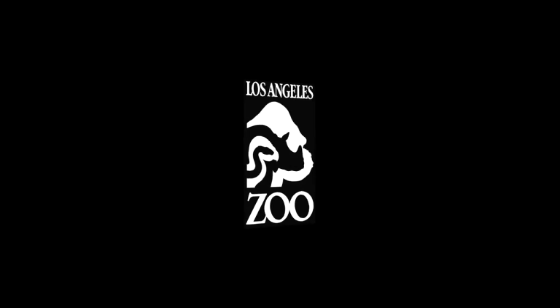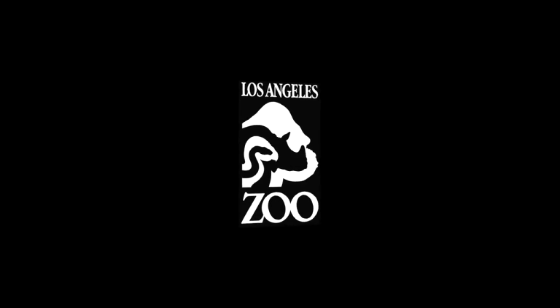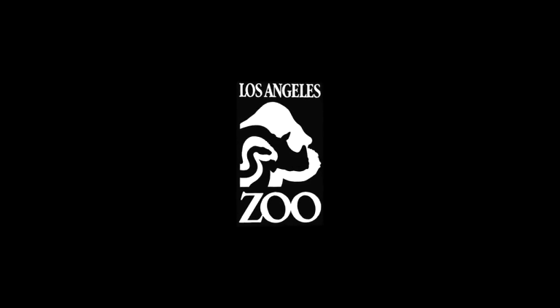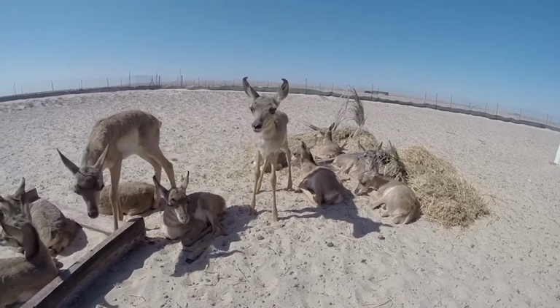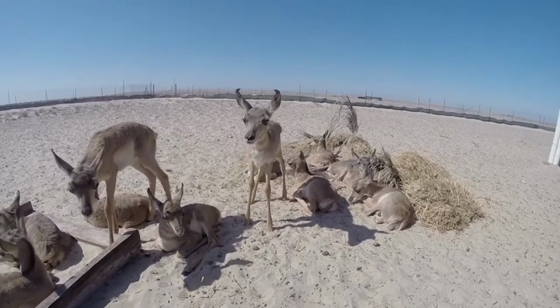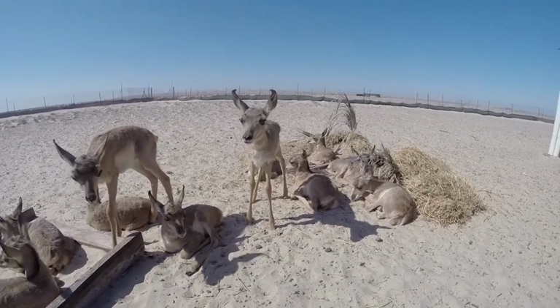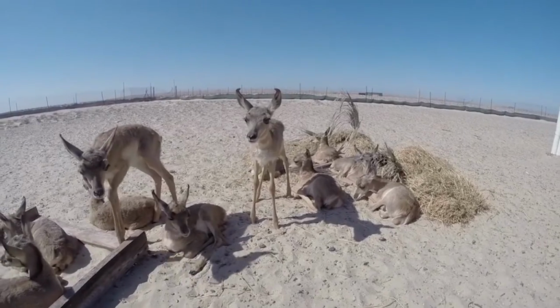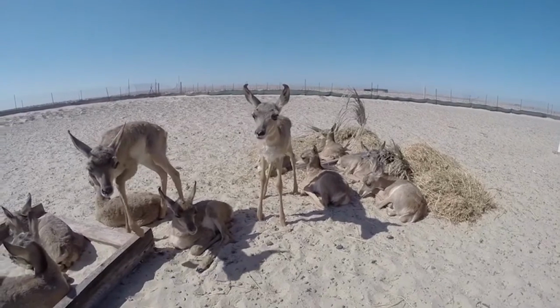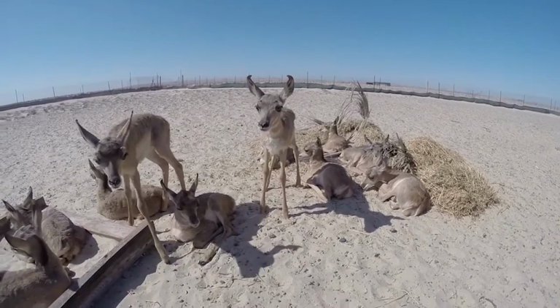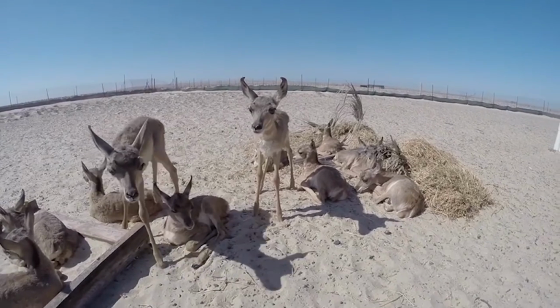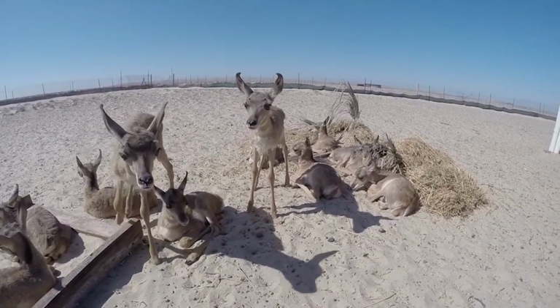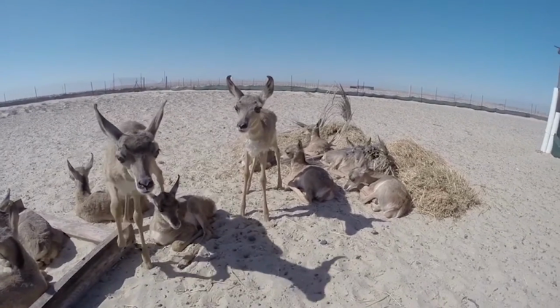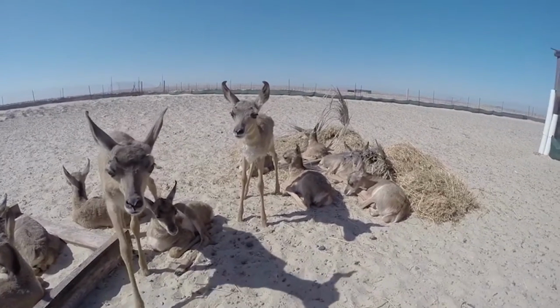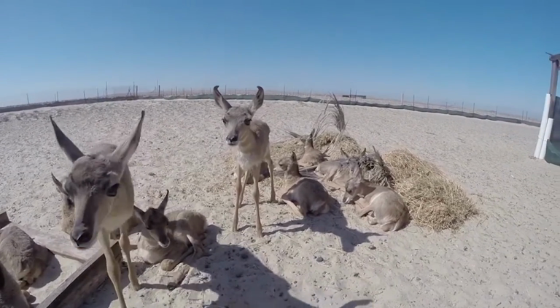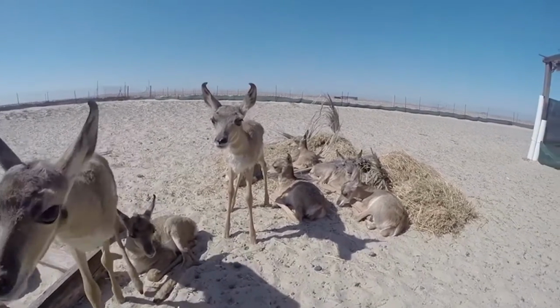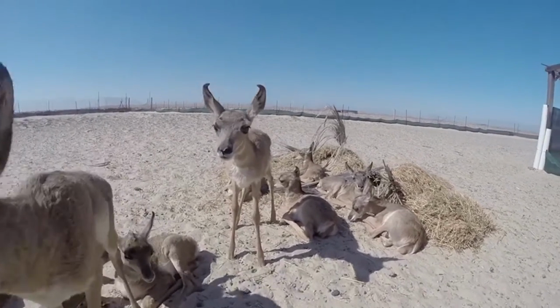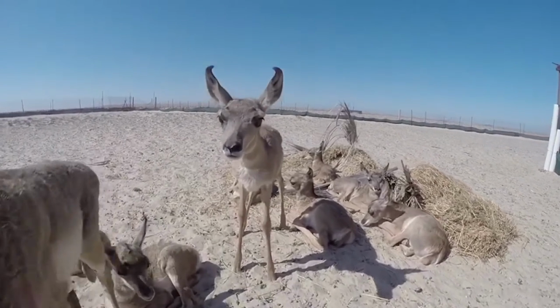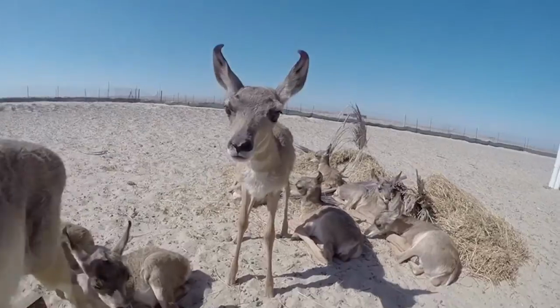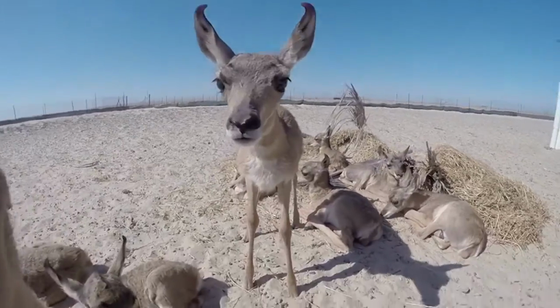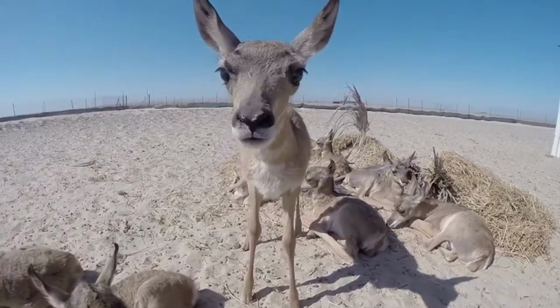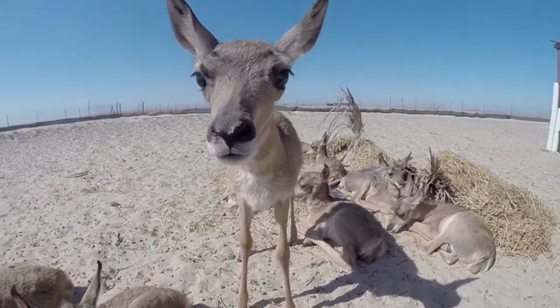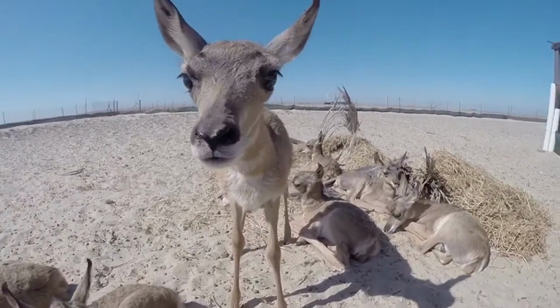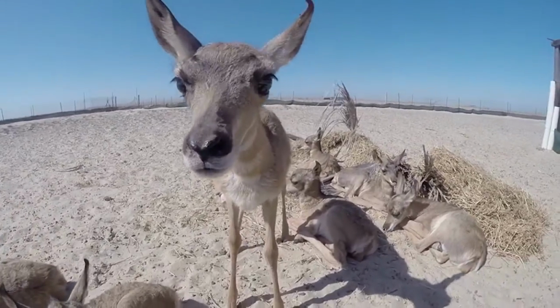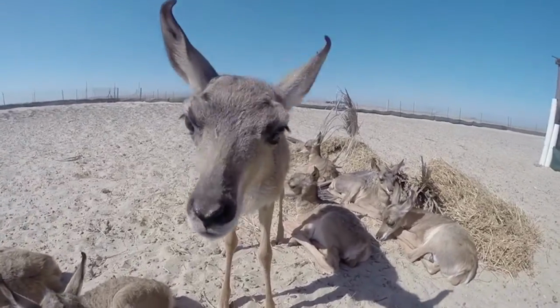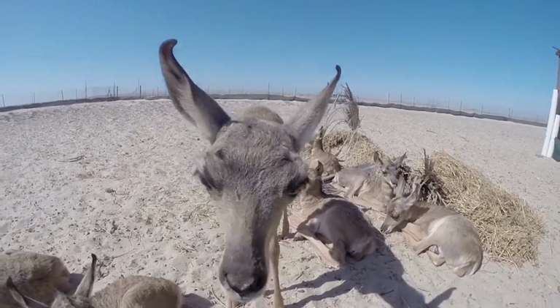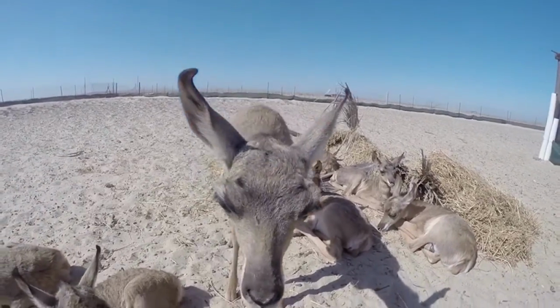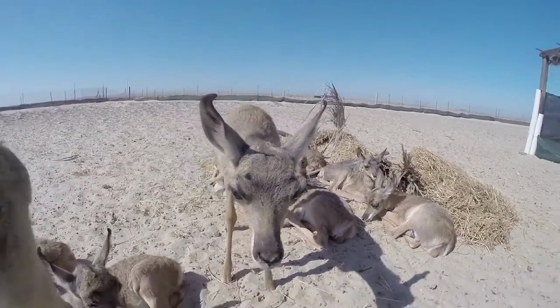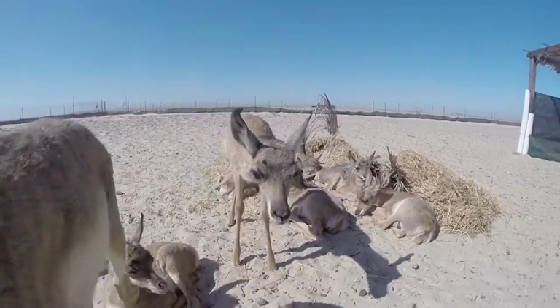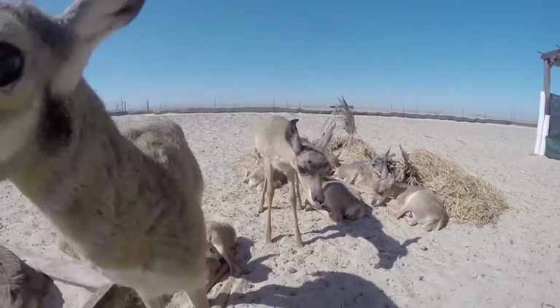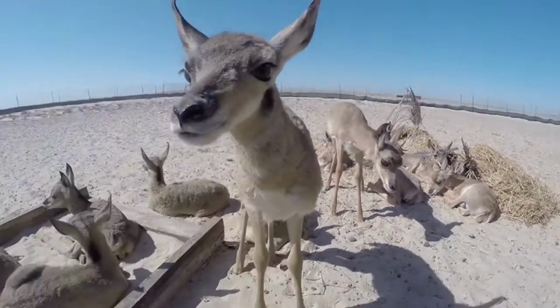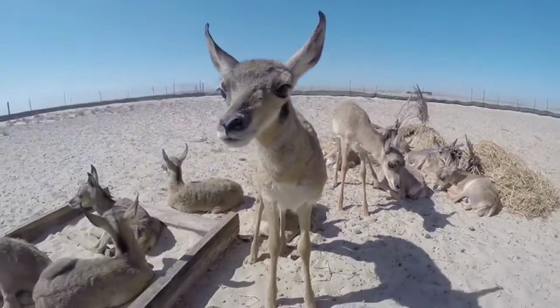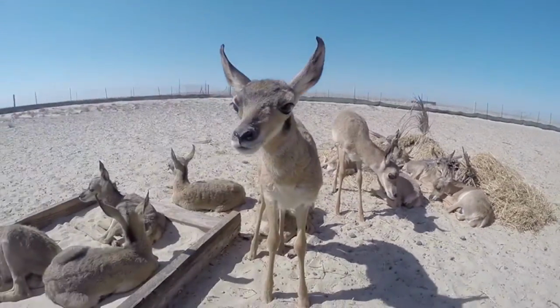This is Catavinia. She goes crazy in the mornings. And that's Tecate.